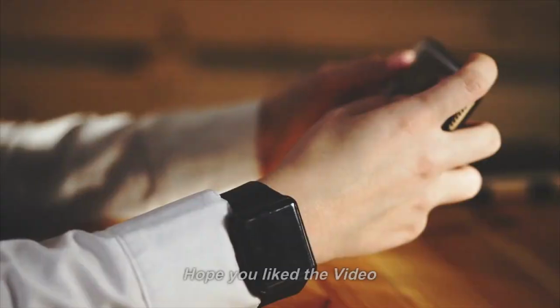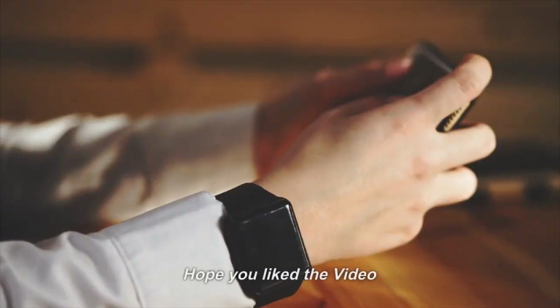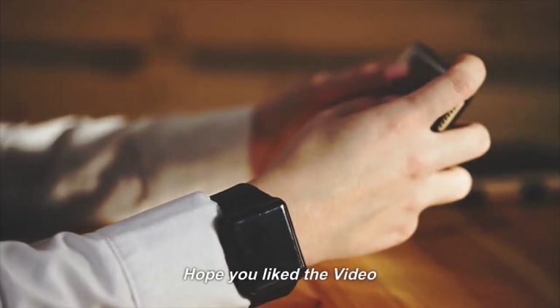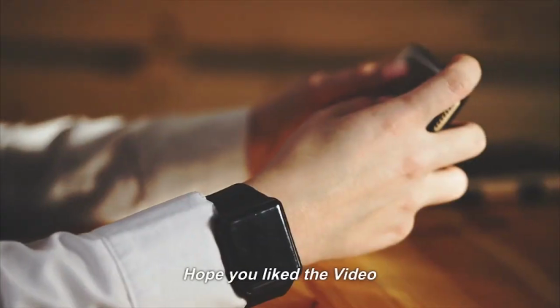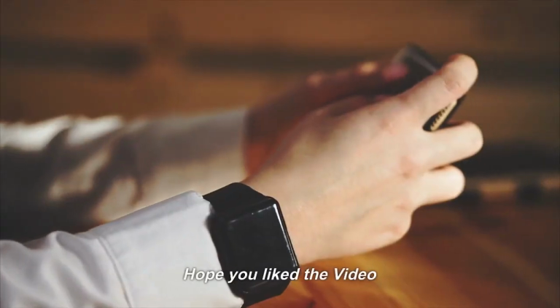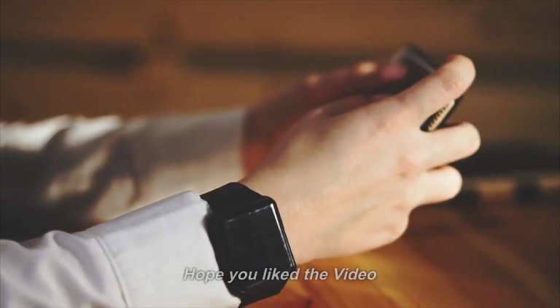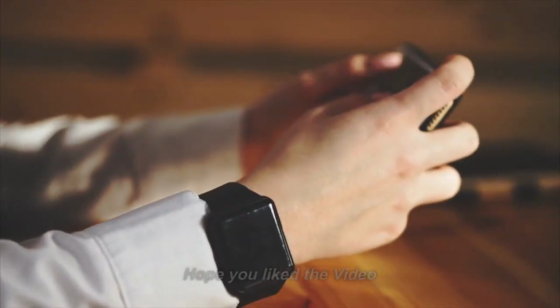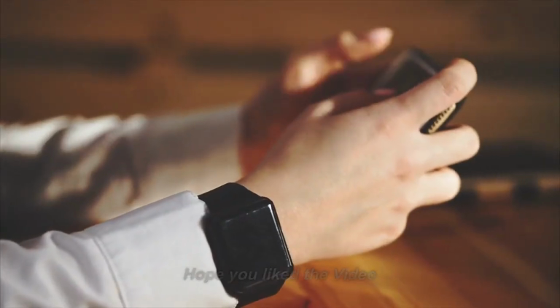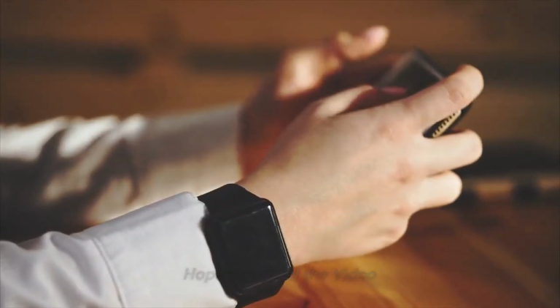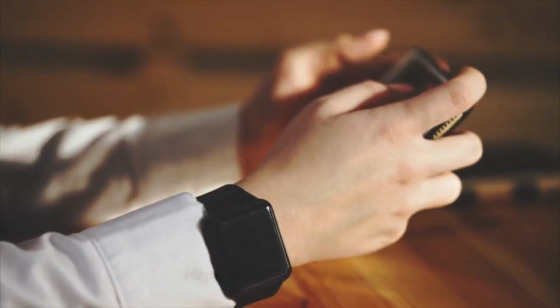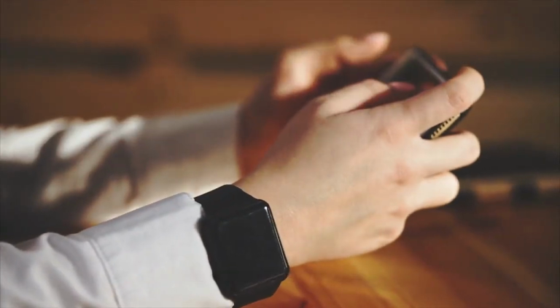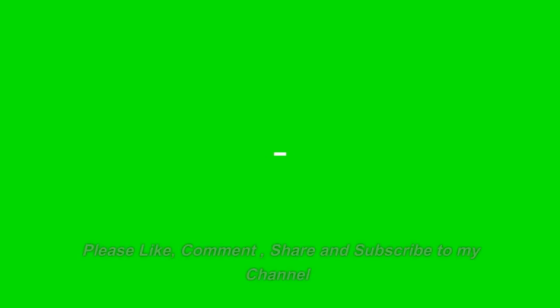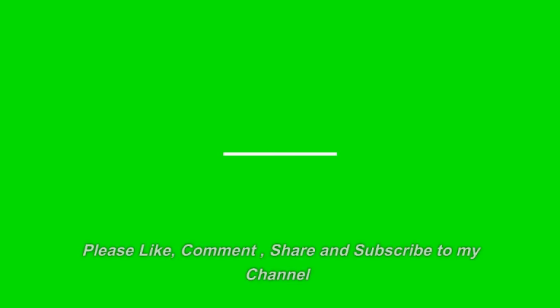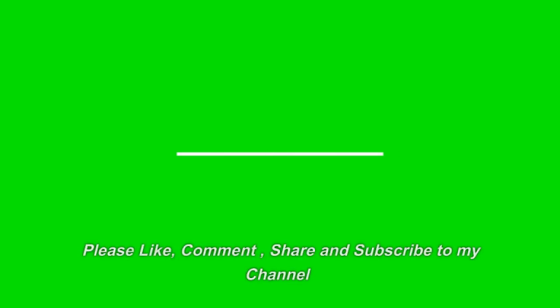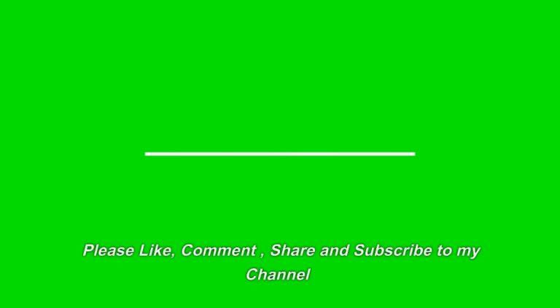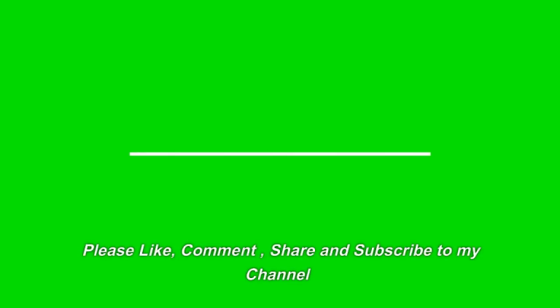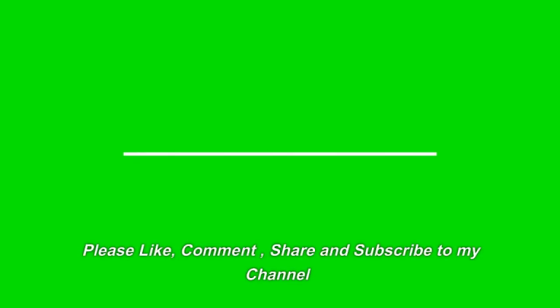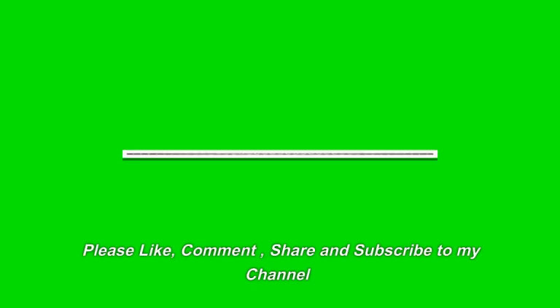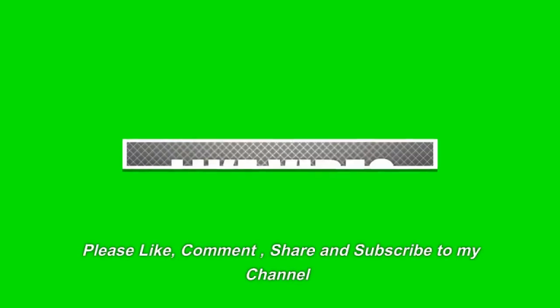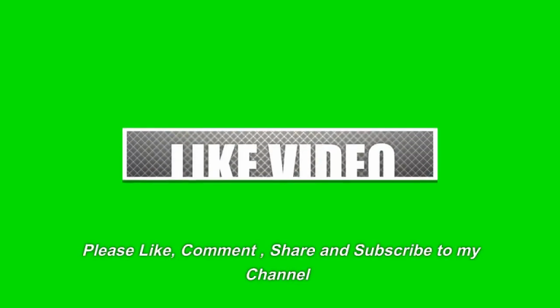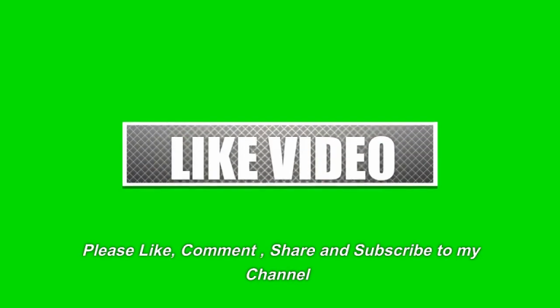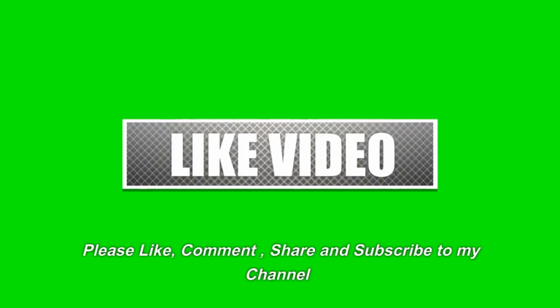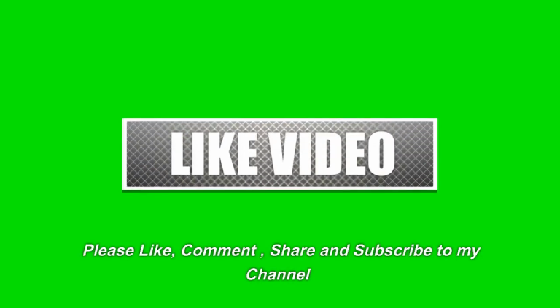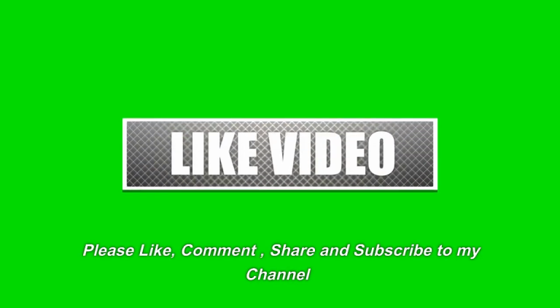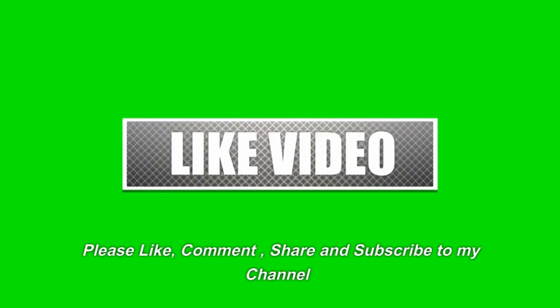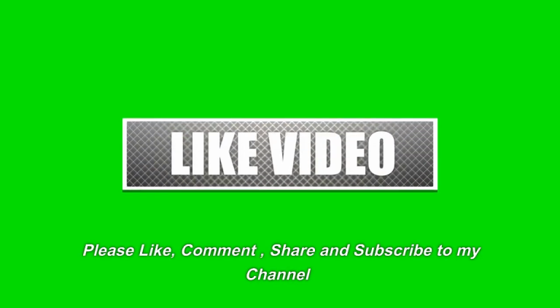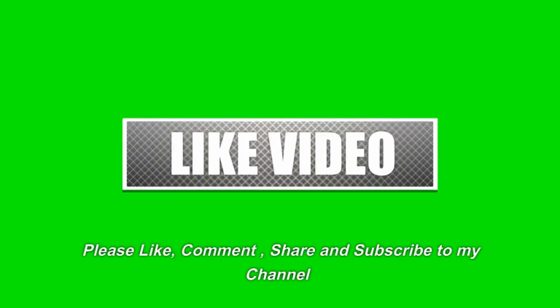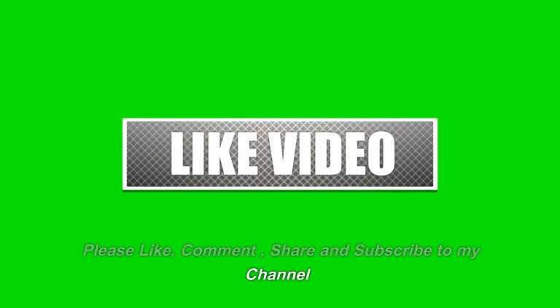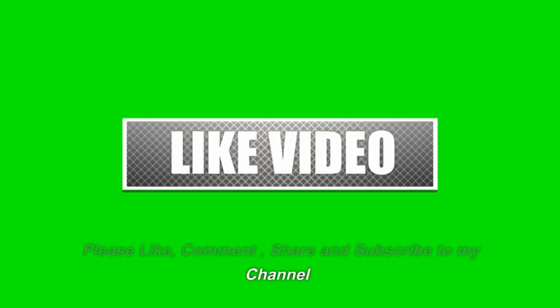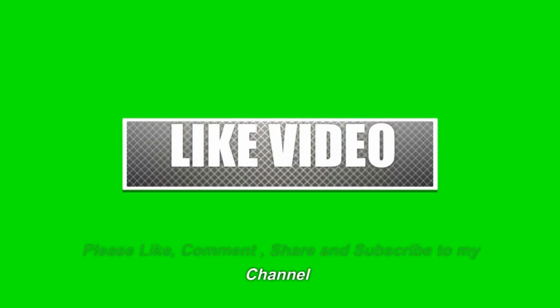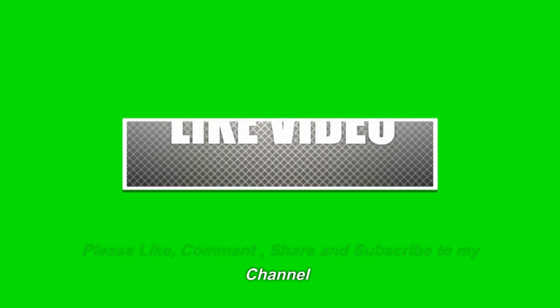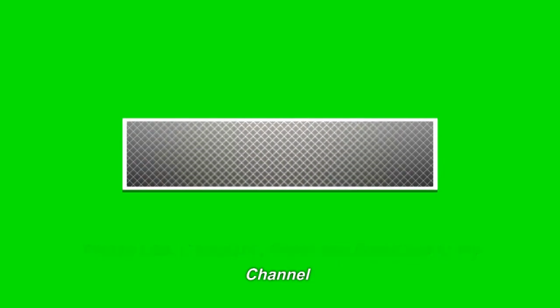Hope you liked the video. Please like, comment, share, and subscribe to my channel.